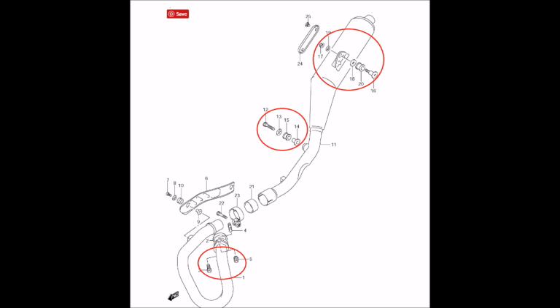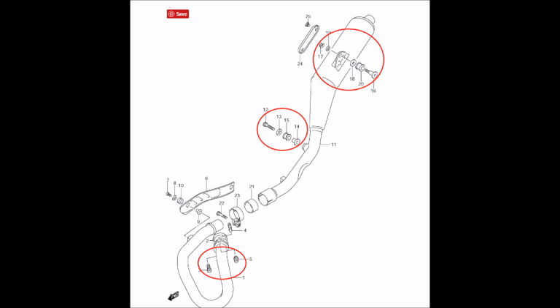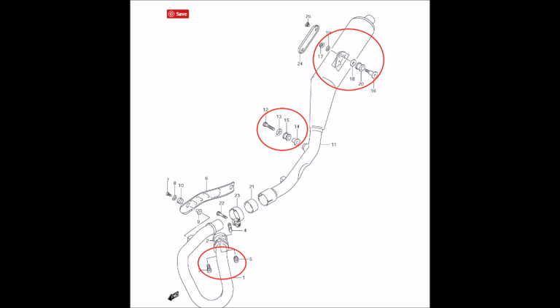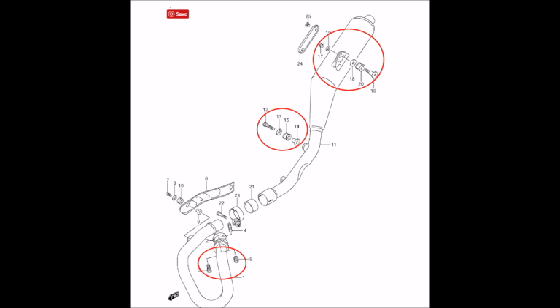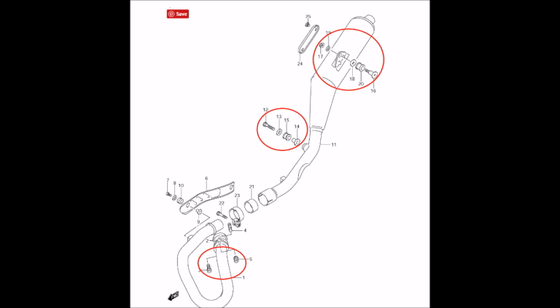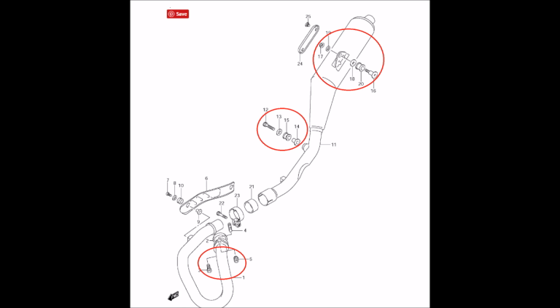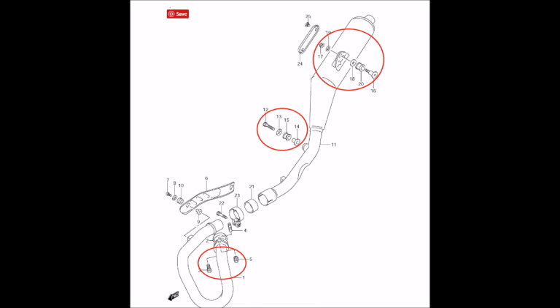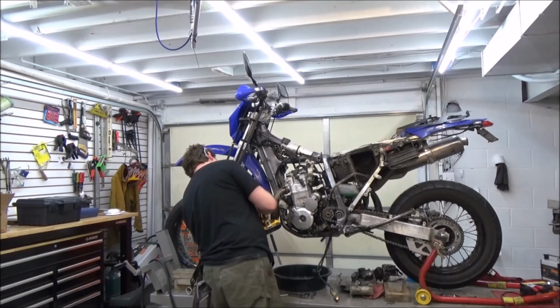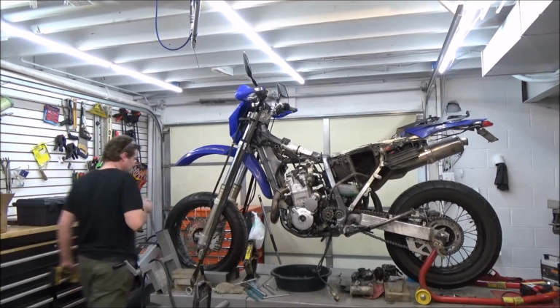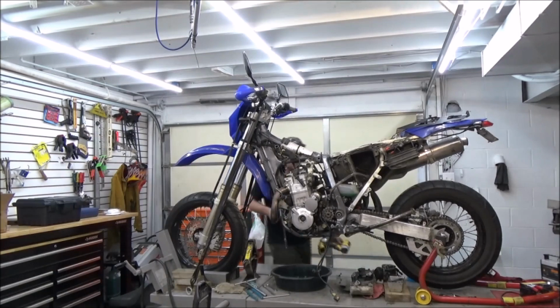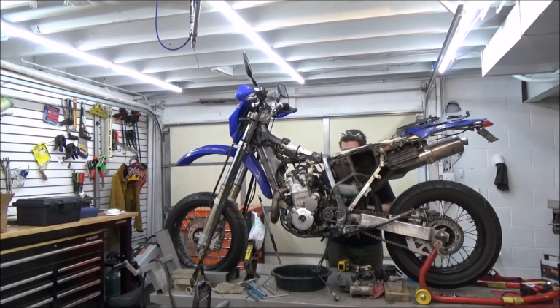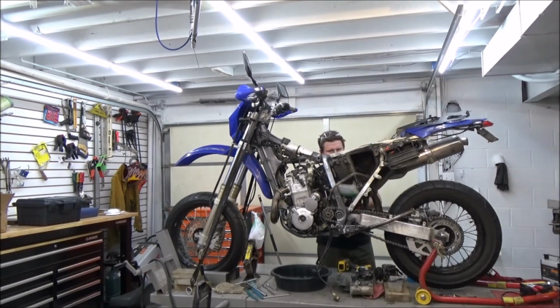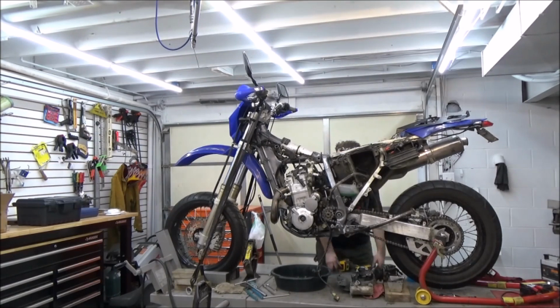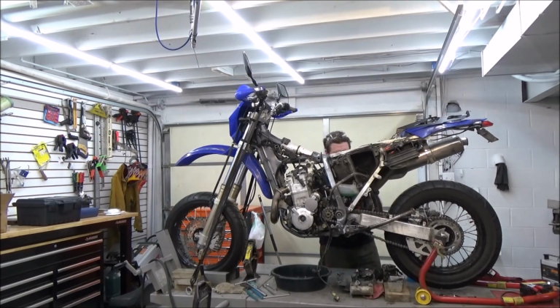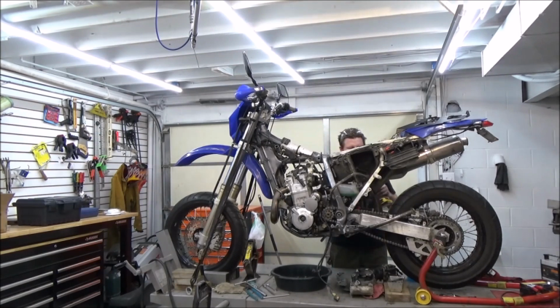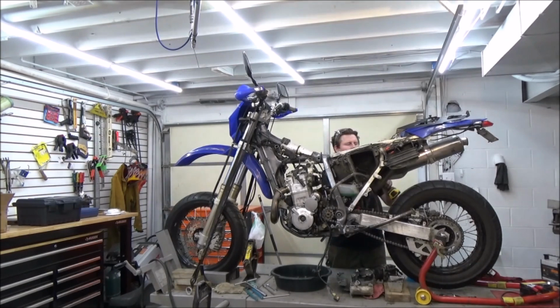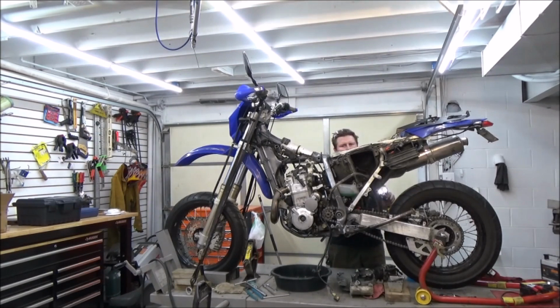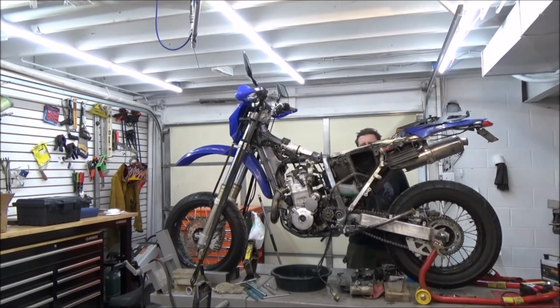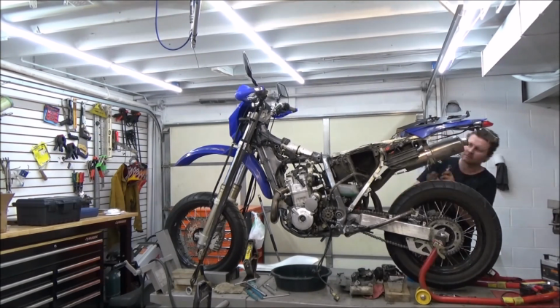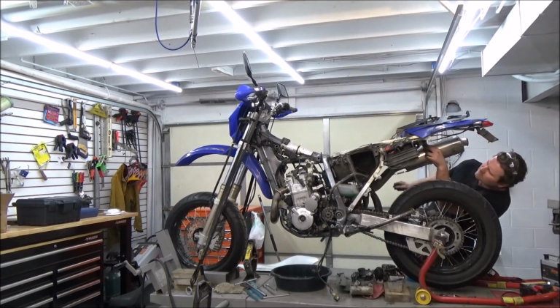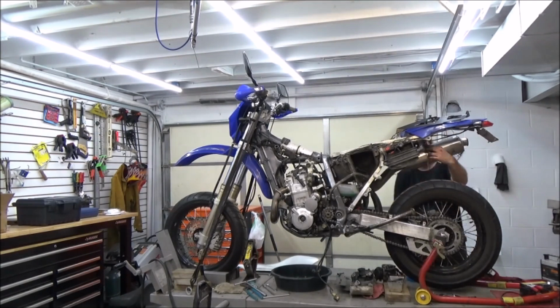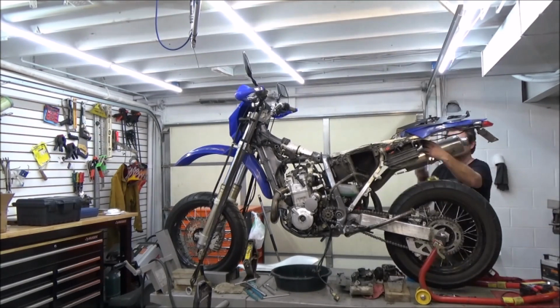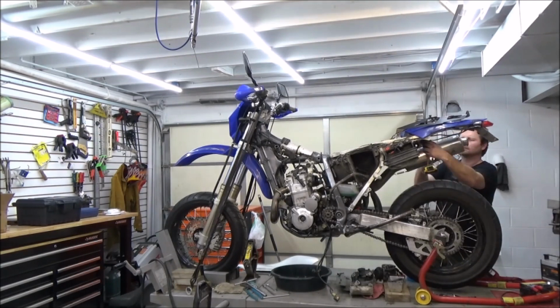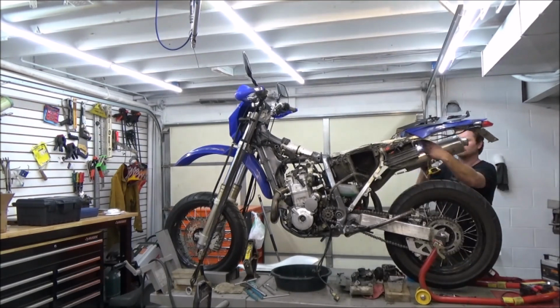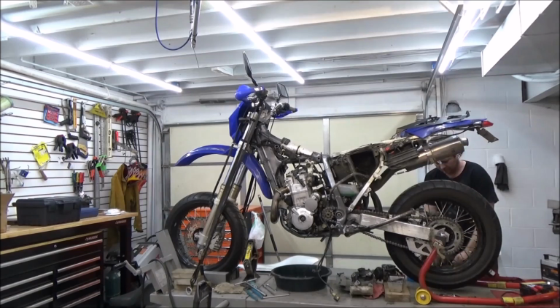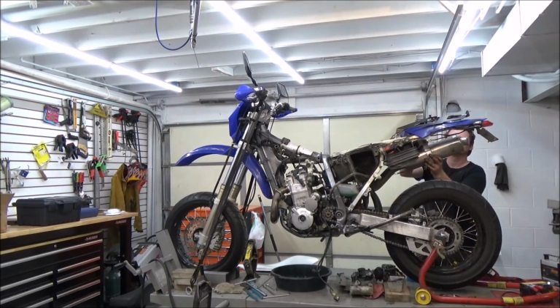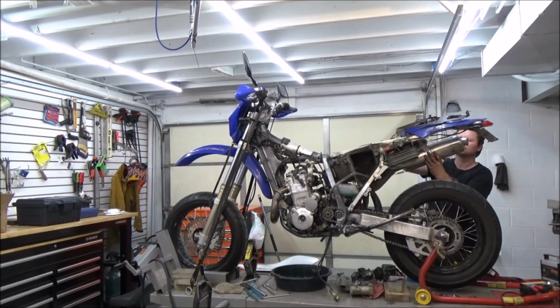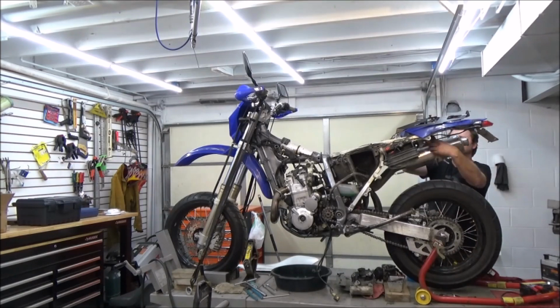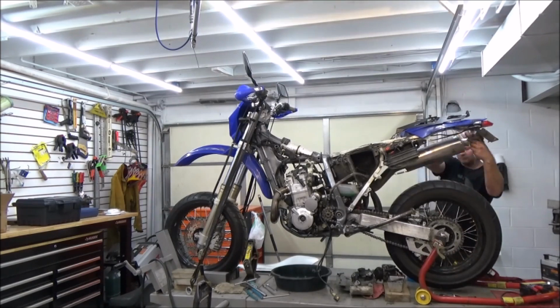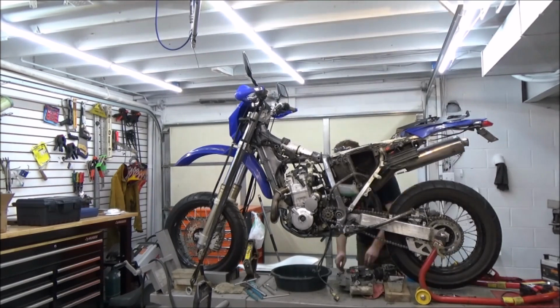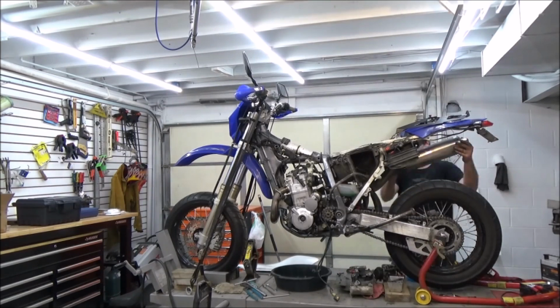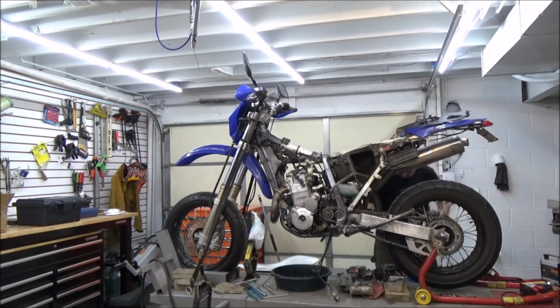We're now going to remove the exhaust system. The one on this motorcycle is an aftermarket full Yoshimura system, so it might be slightly different, but the fasteners are in similar locations.